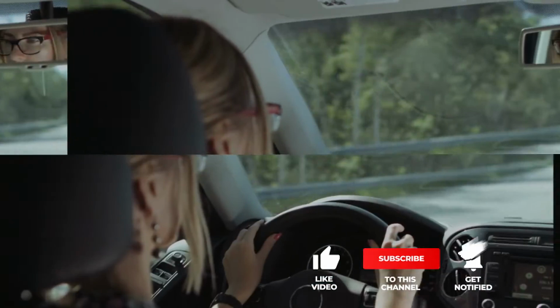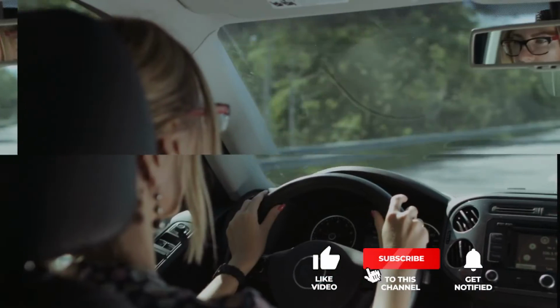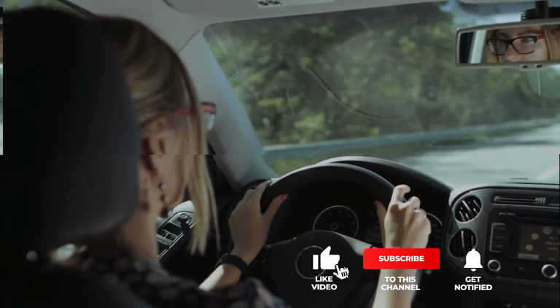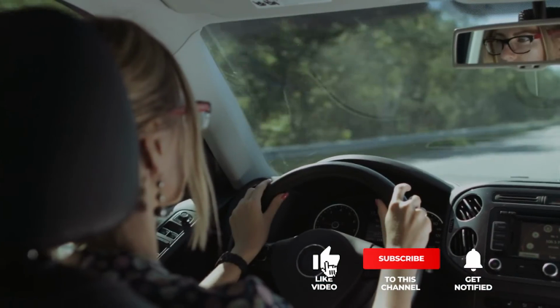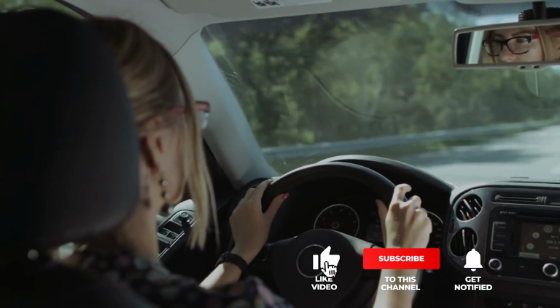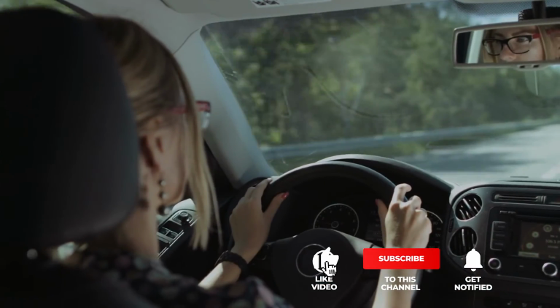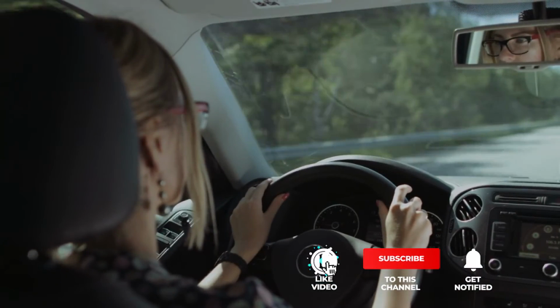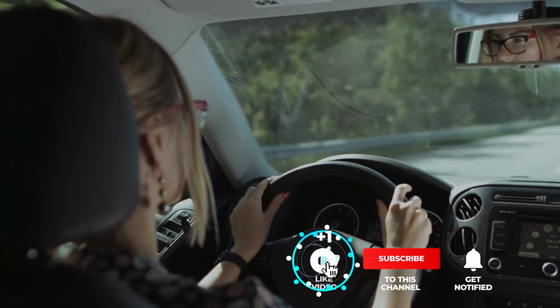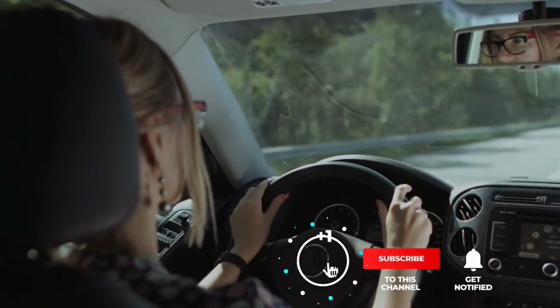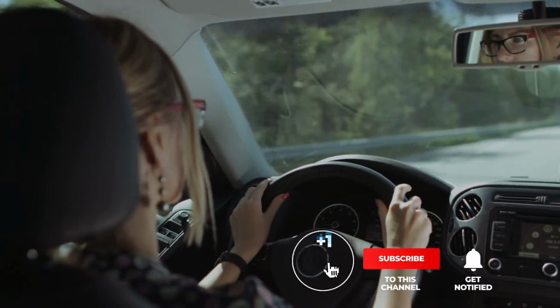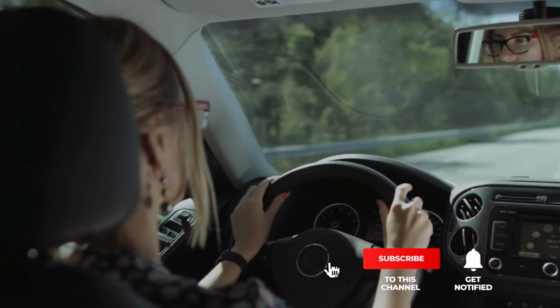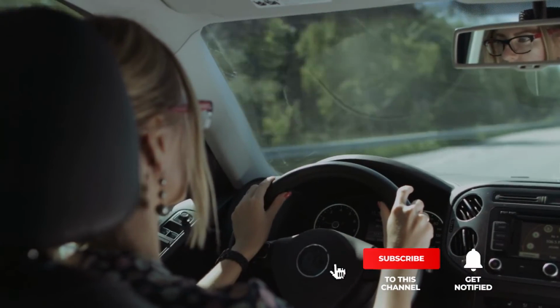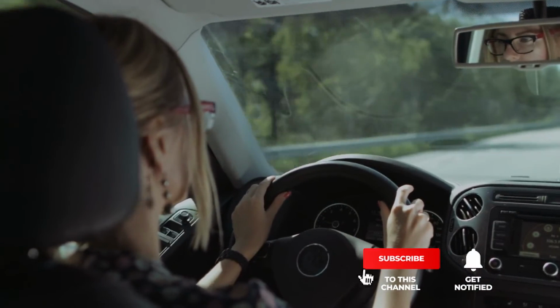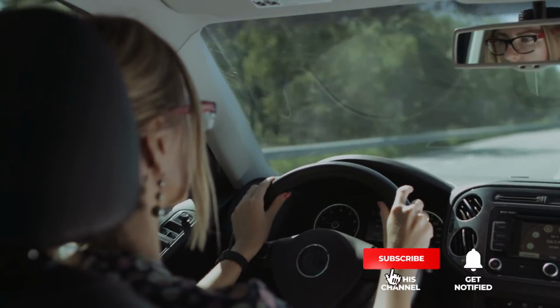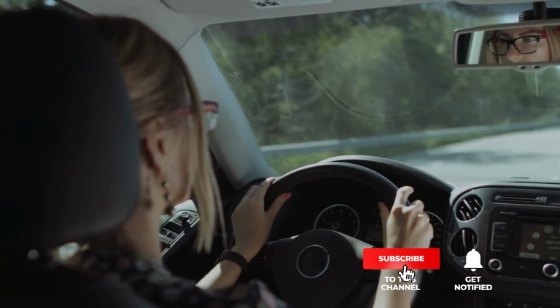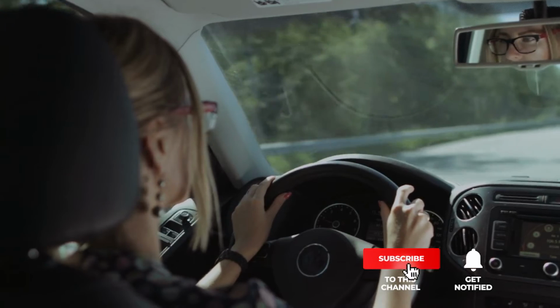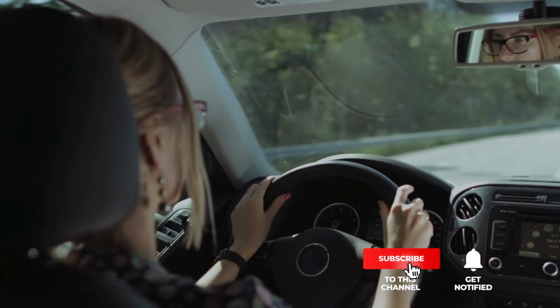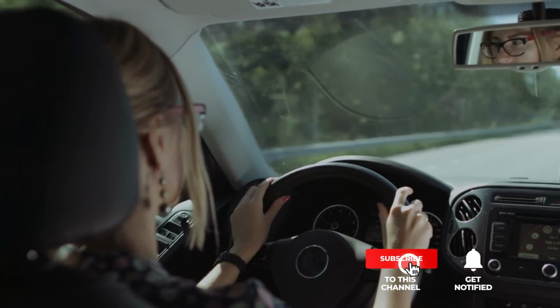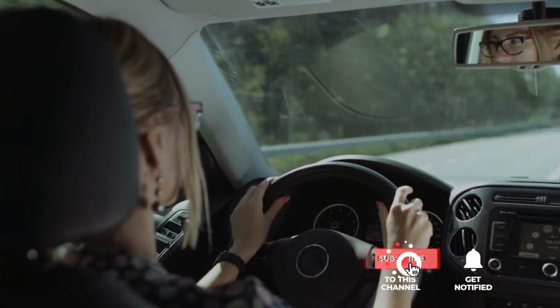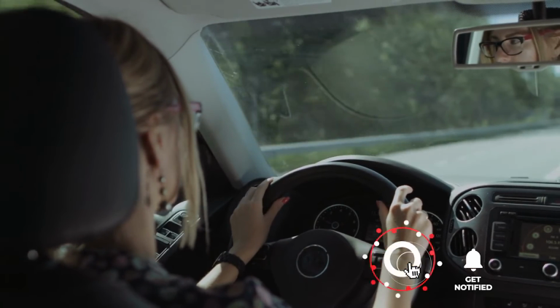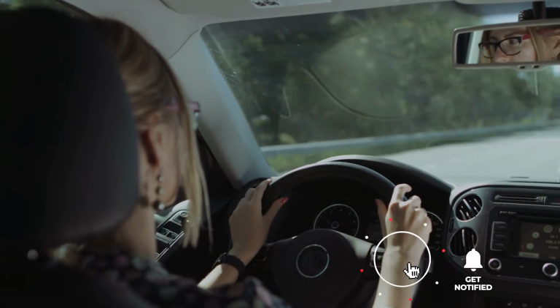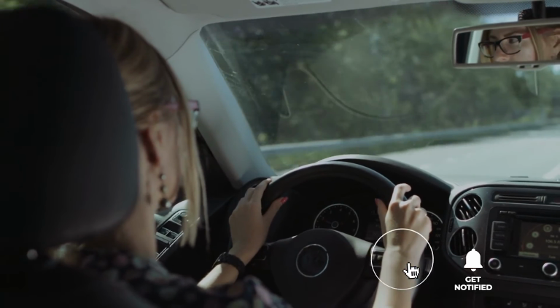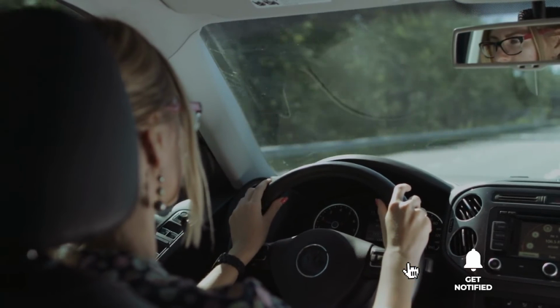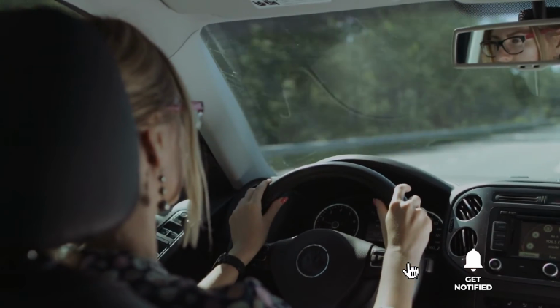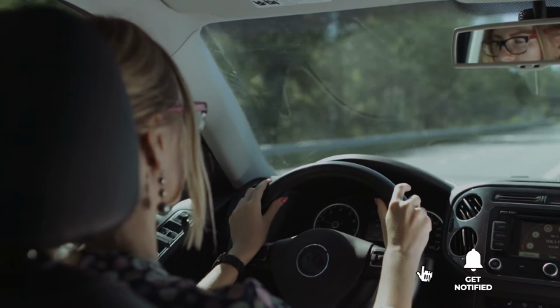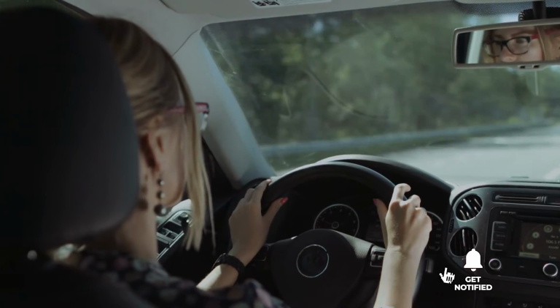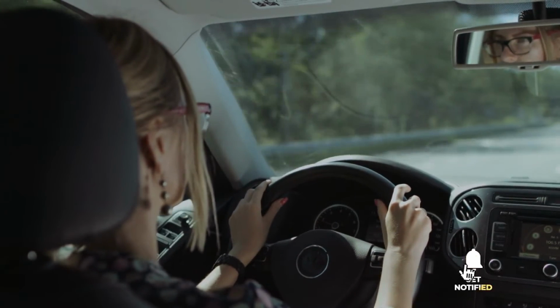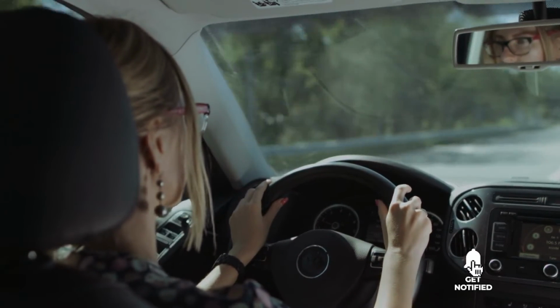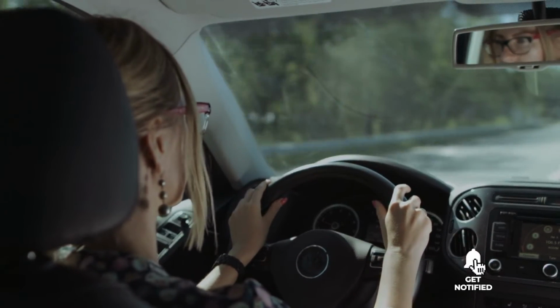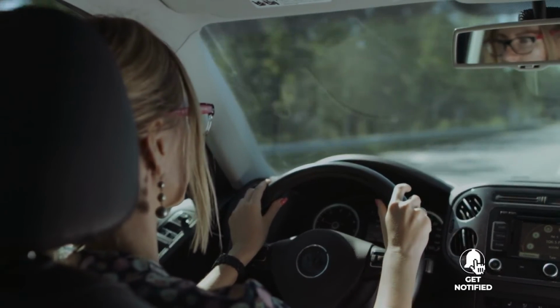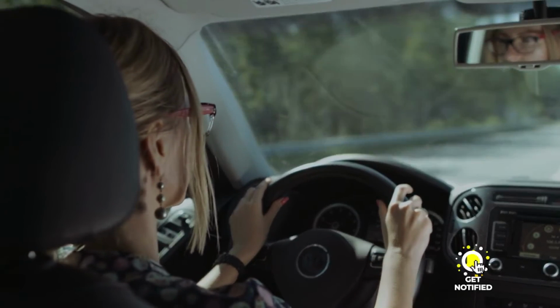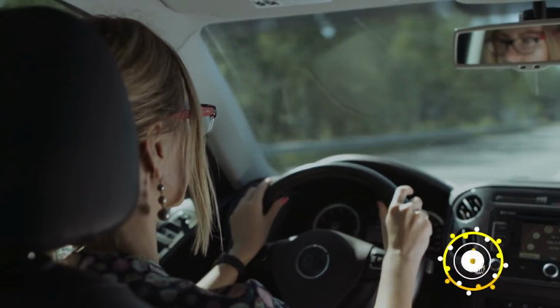Meanwhile, if this is your first time visiting our channel, be sure to subscribe and hit the bell icon to receive notifications of our next videos.